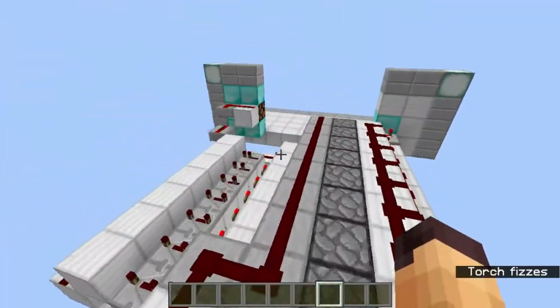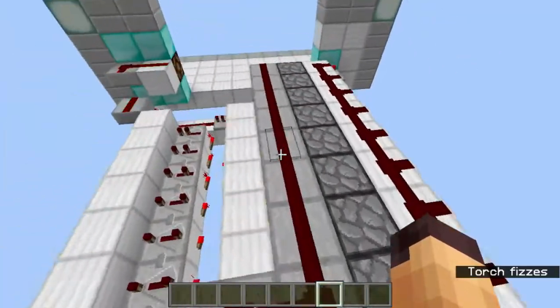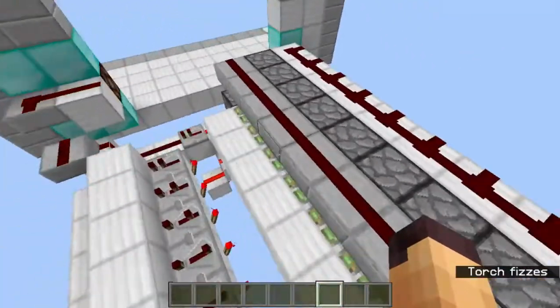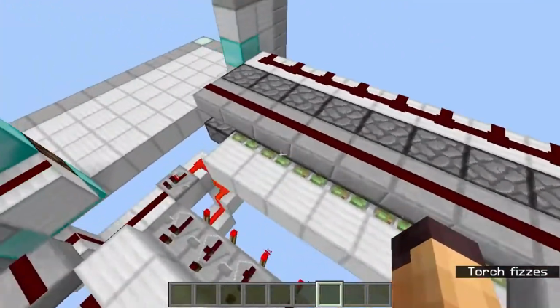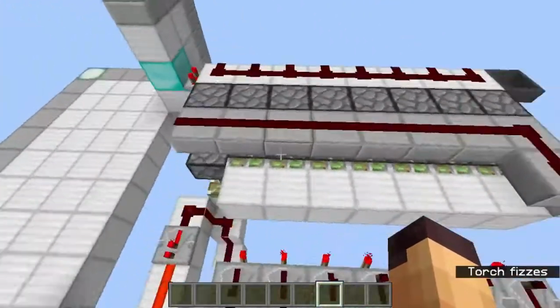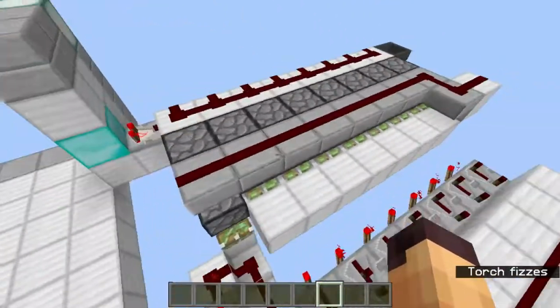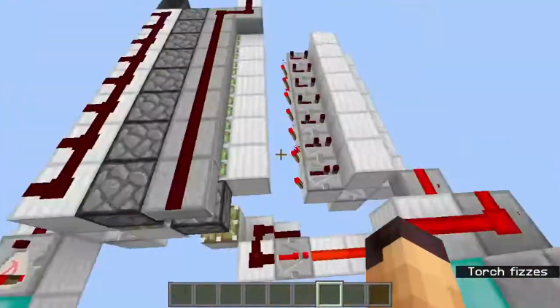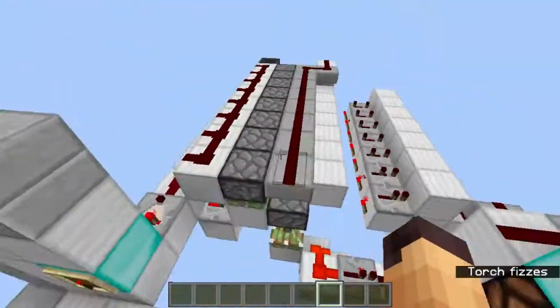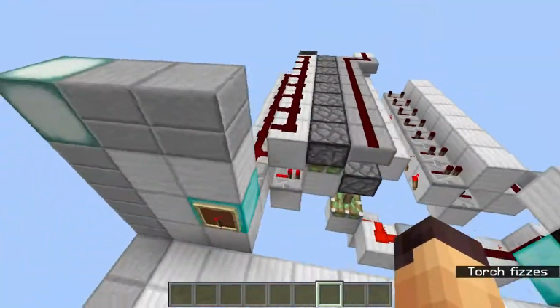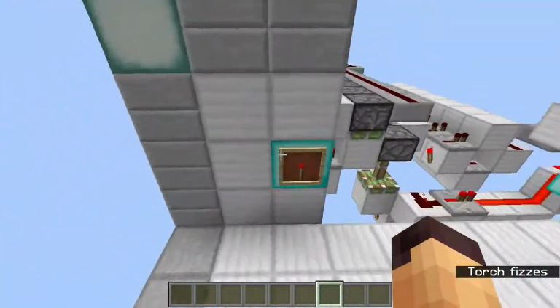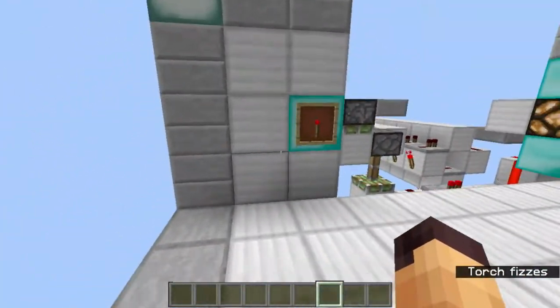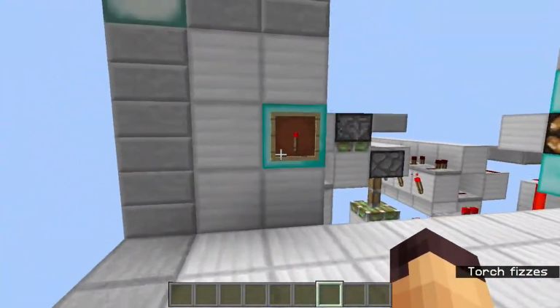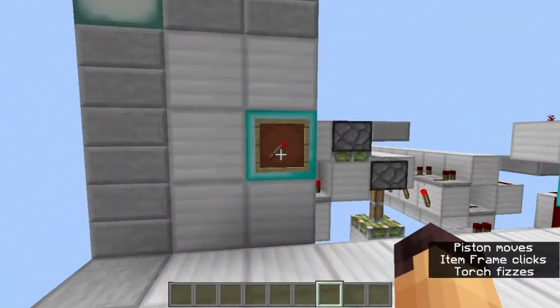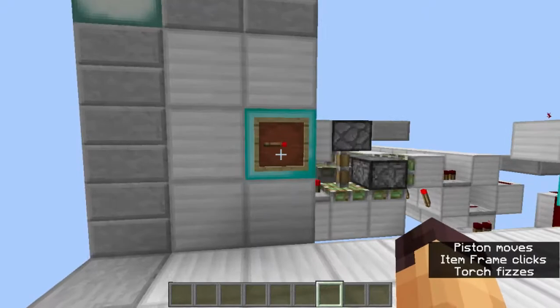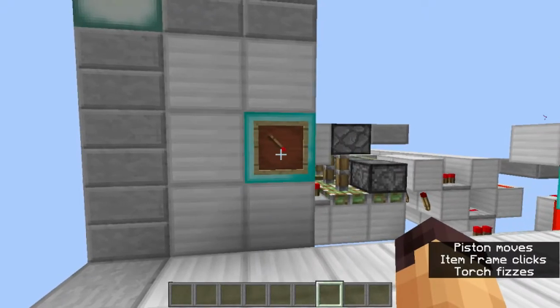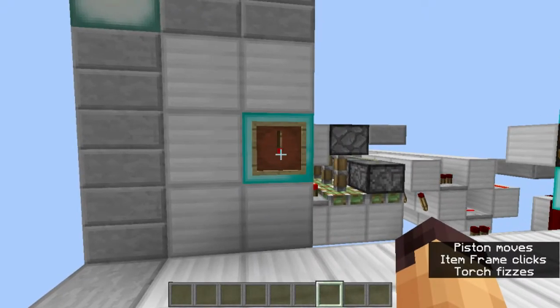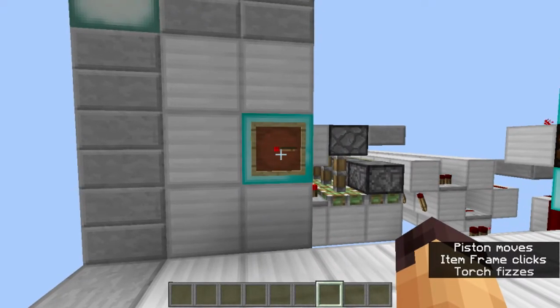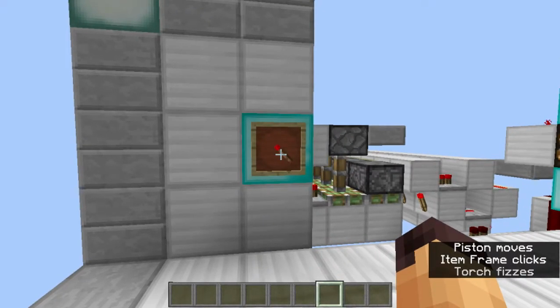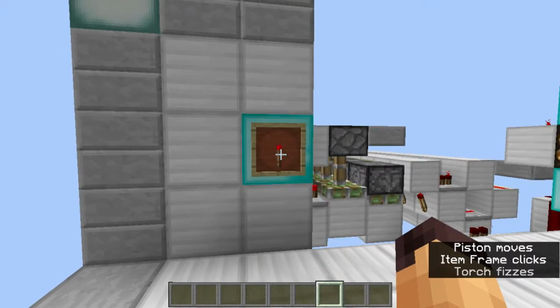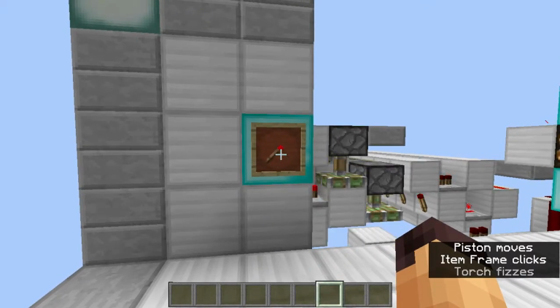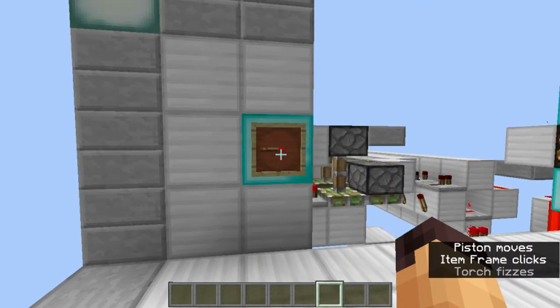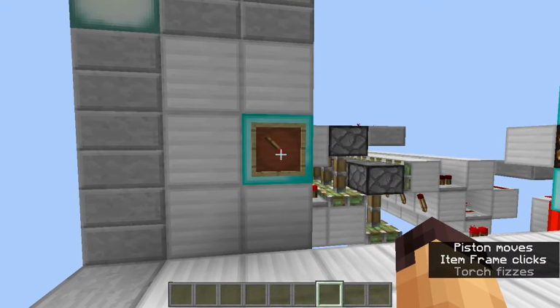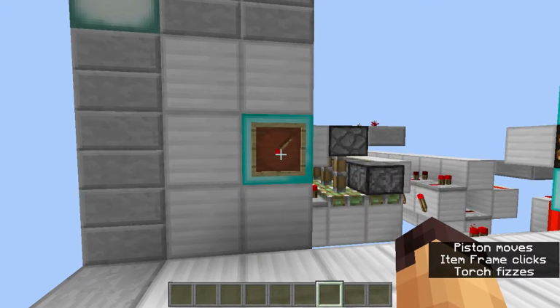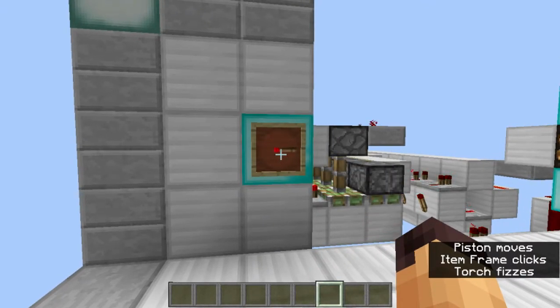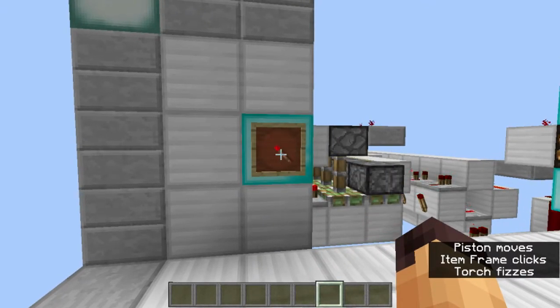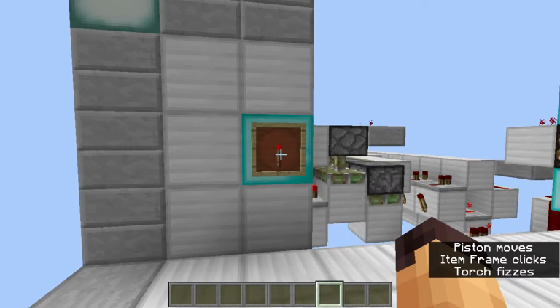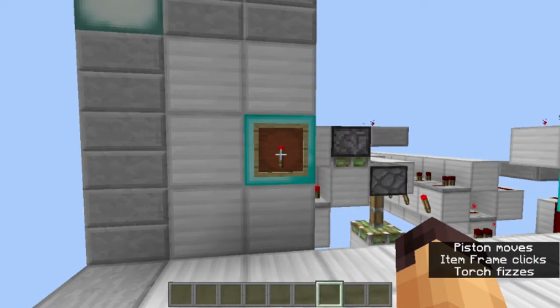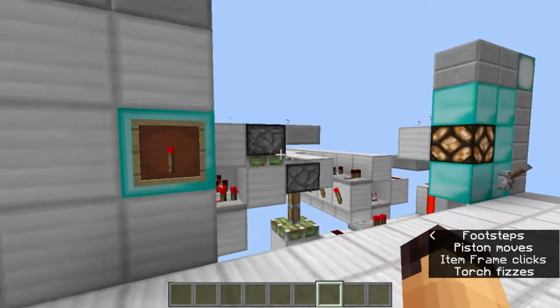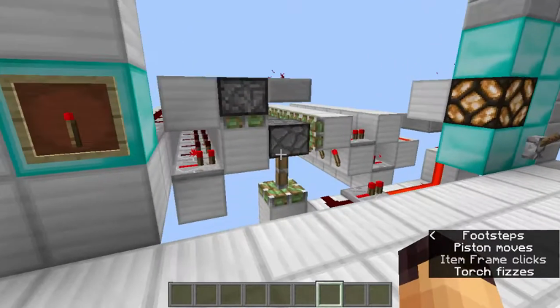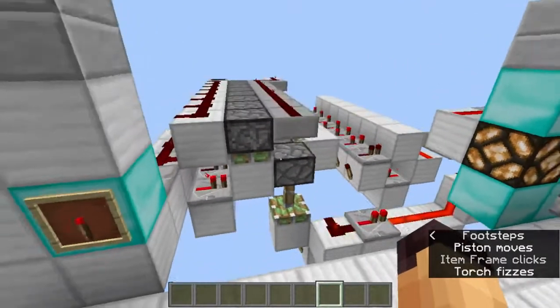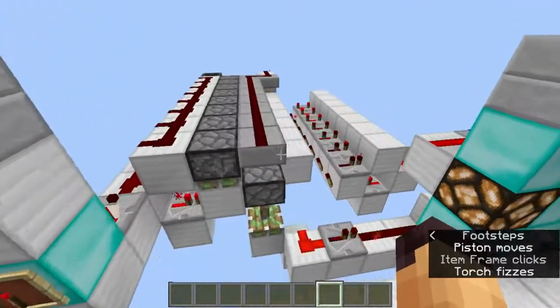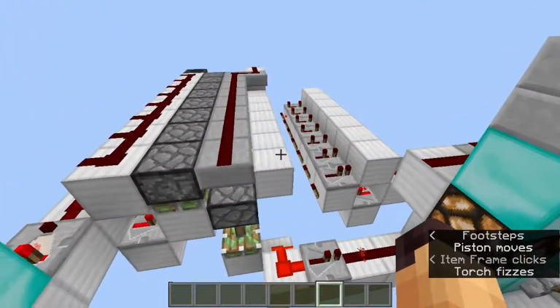This extra circuit makes the whole thing unbreakable, so you can cycle through speeds as fast as you want and it will not break.